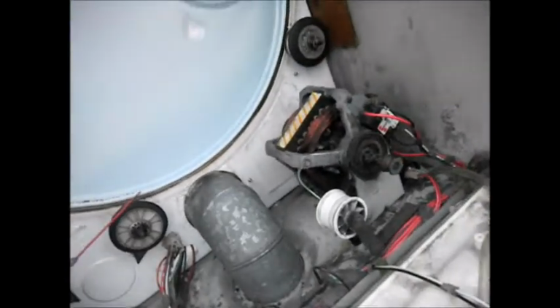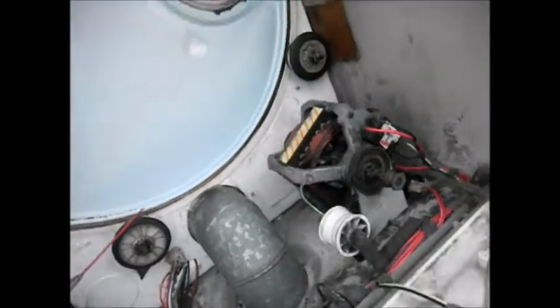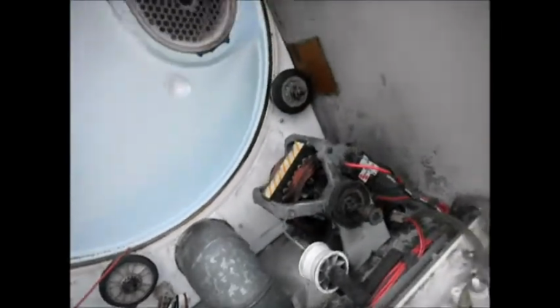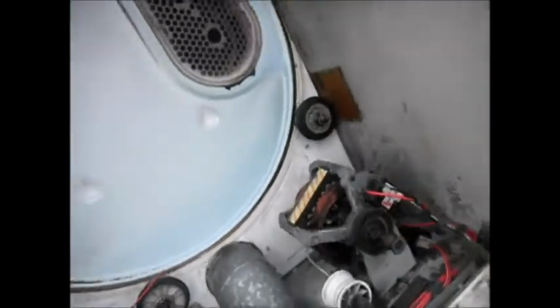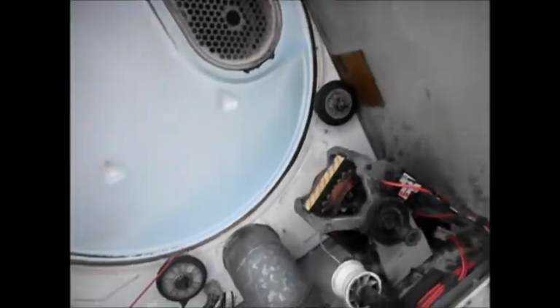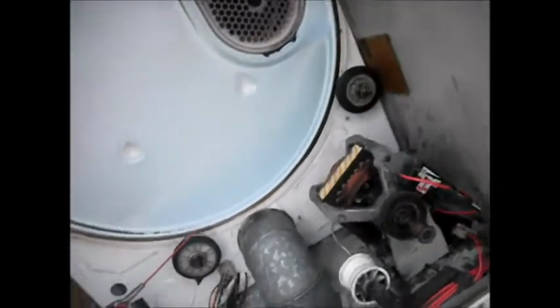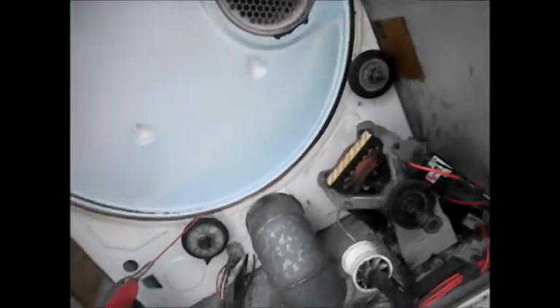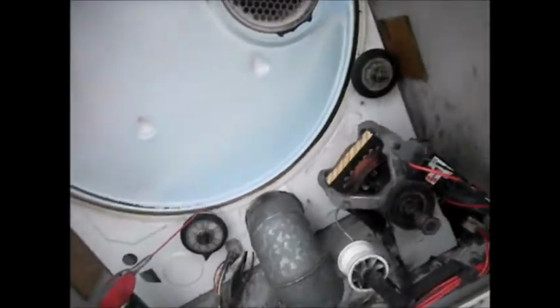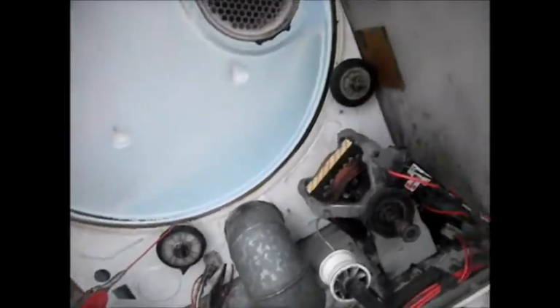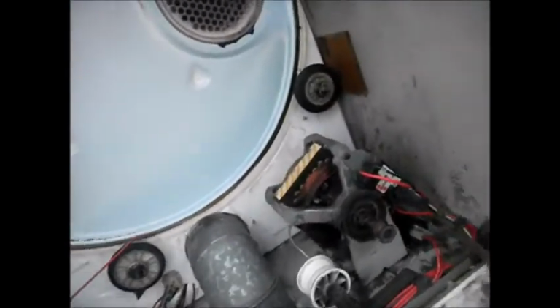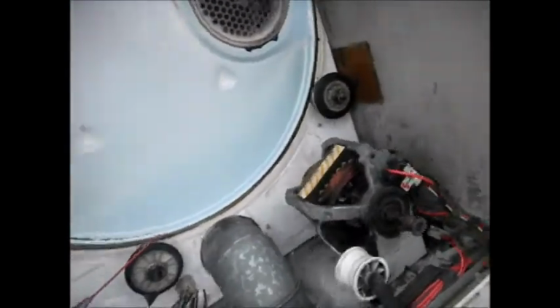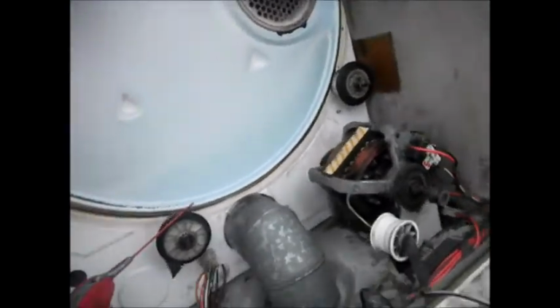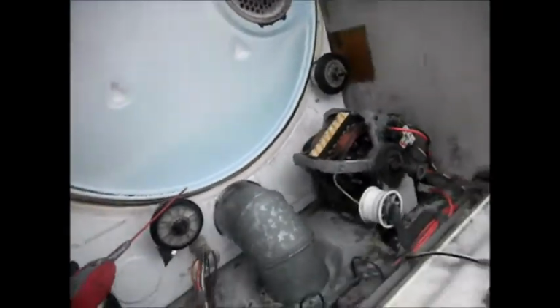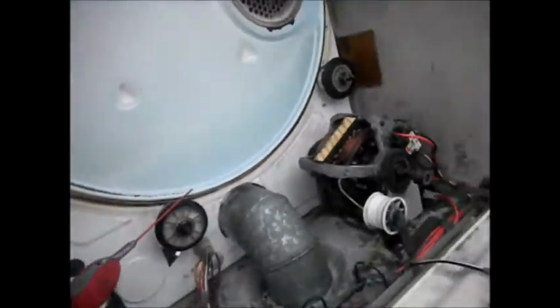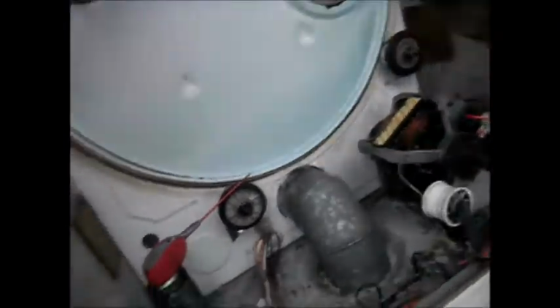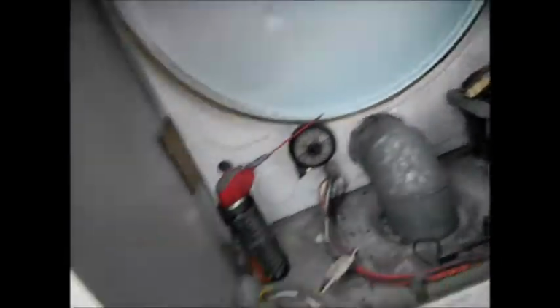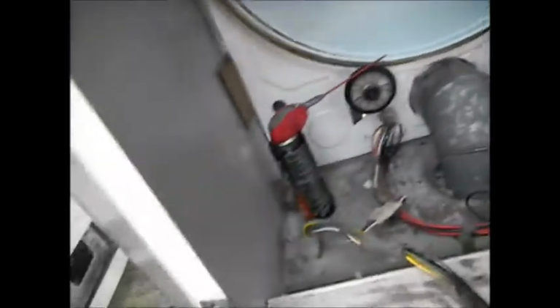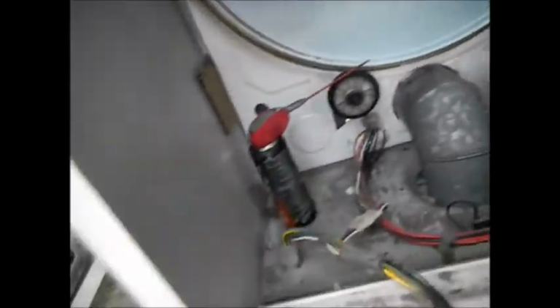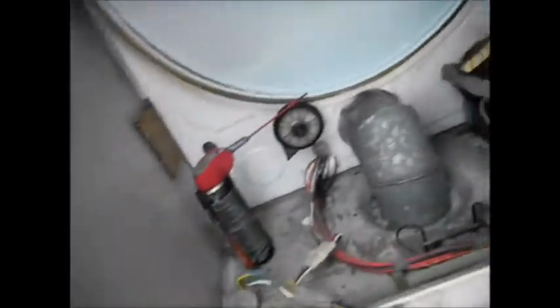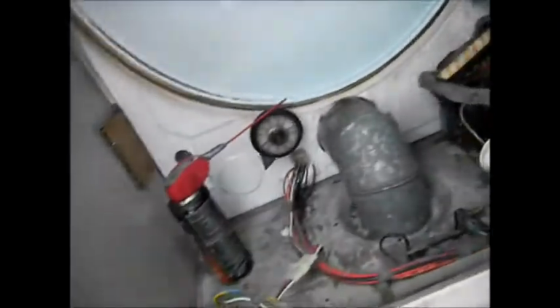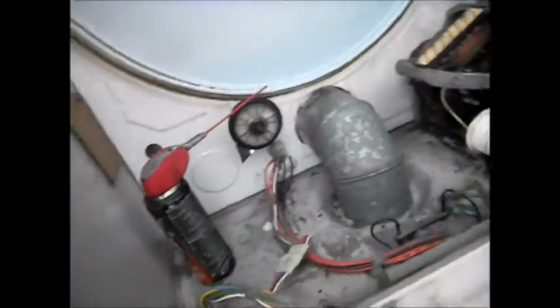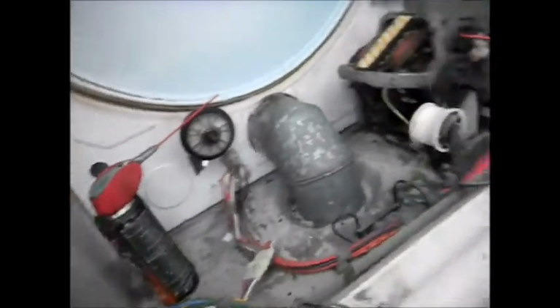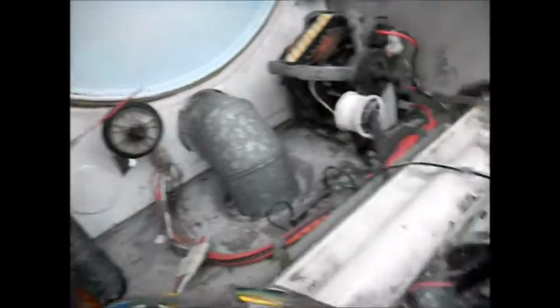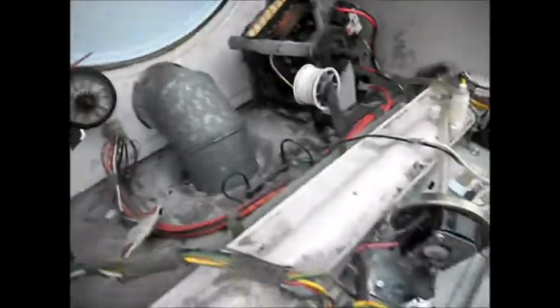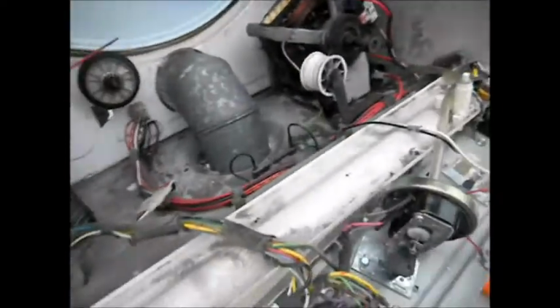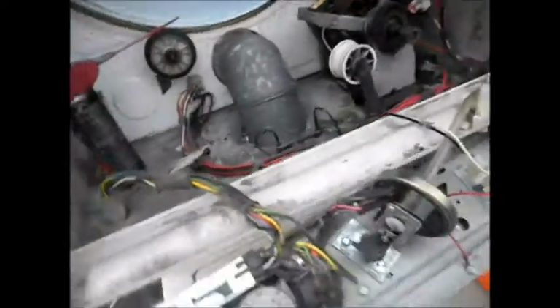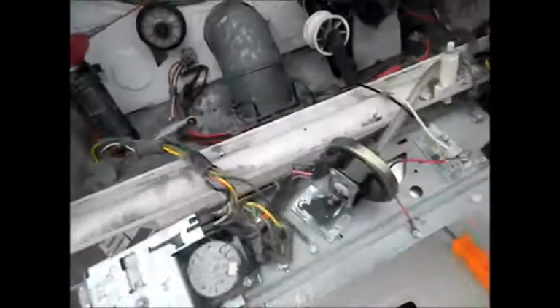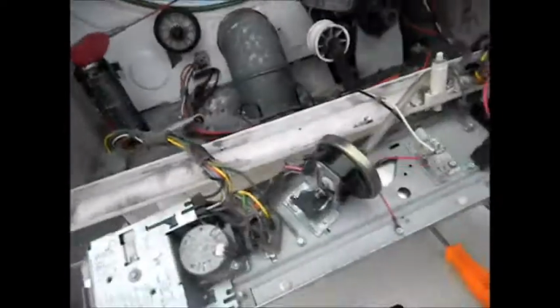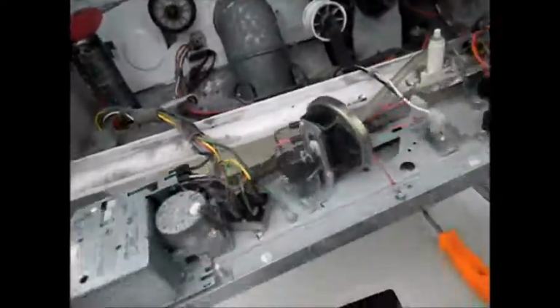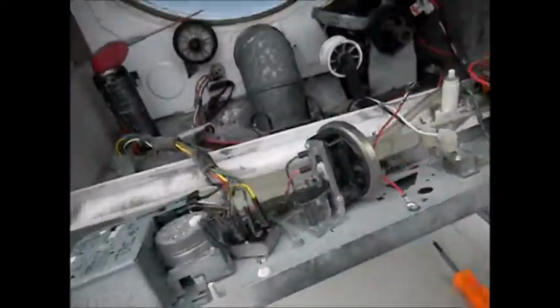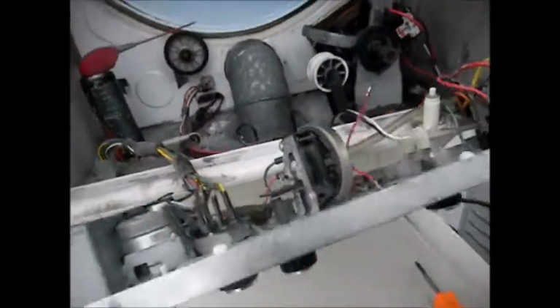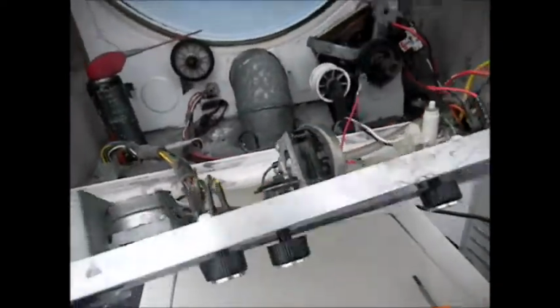Hey, it's Bill the Handyman up here in Northern California. How you all doing today? Today we're looking at a Whirlpool Thin Twin.